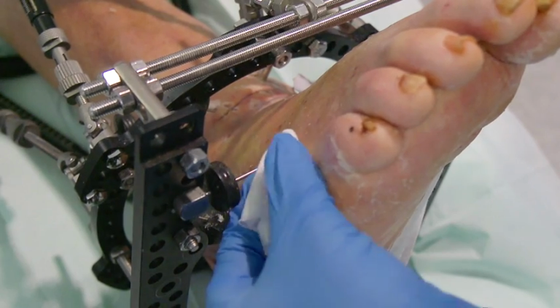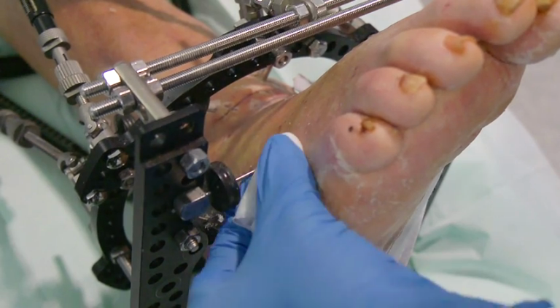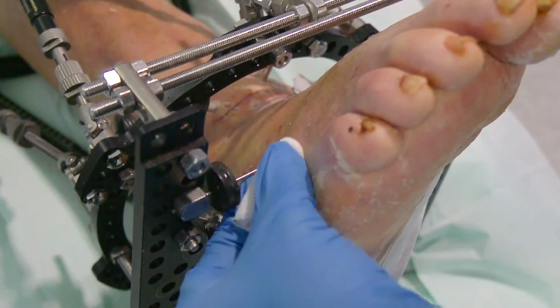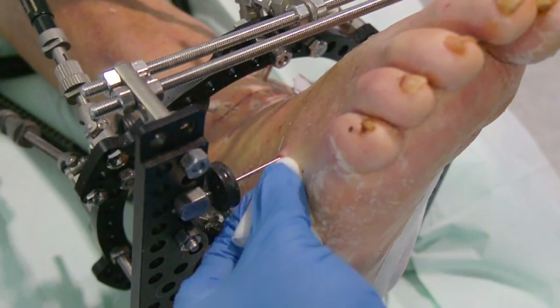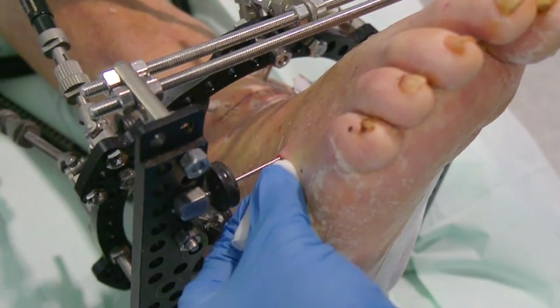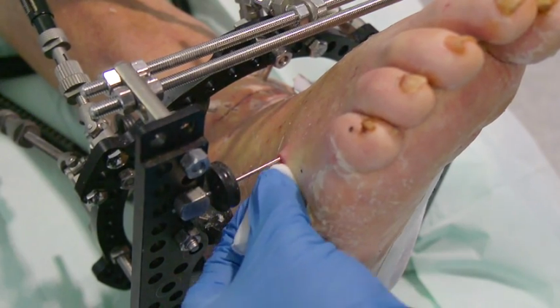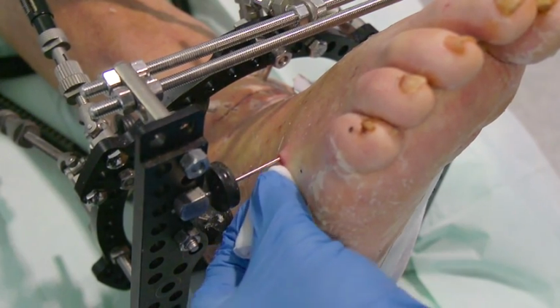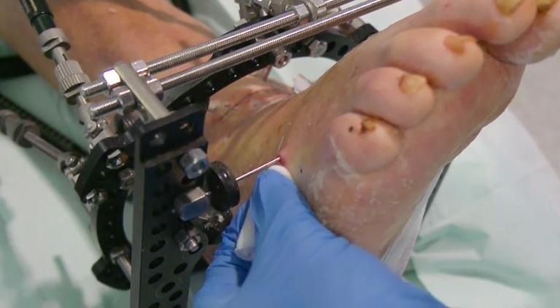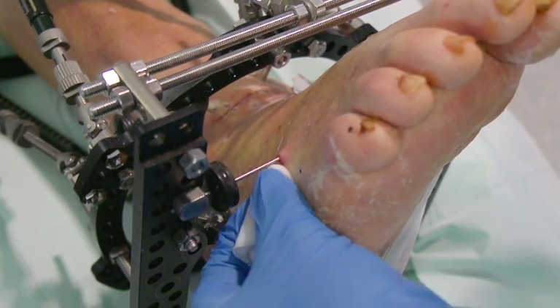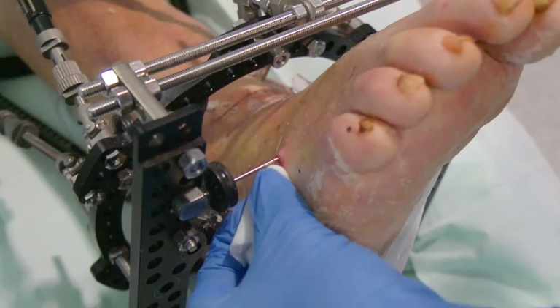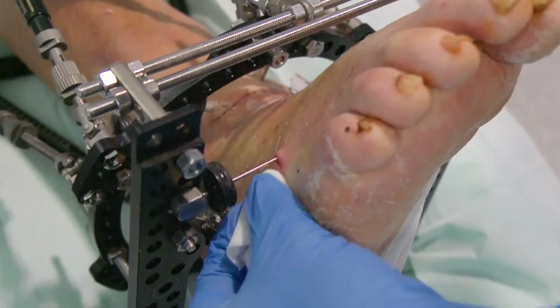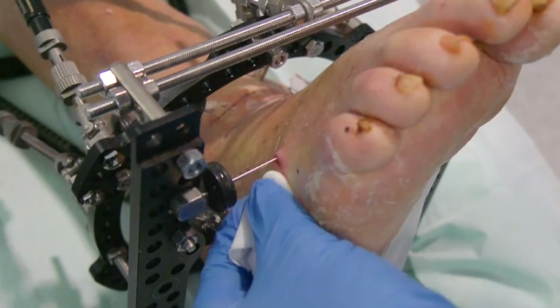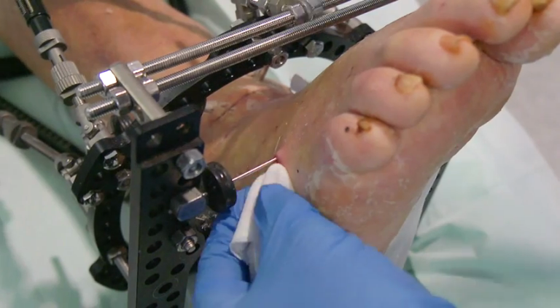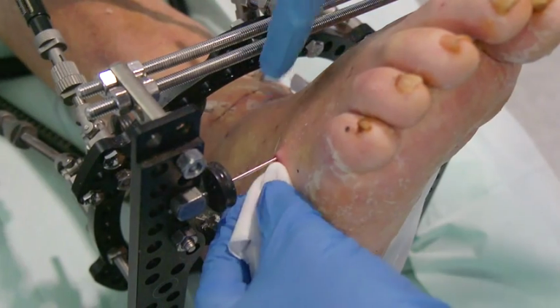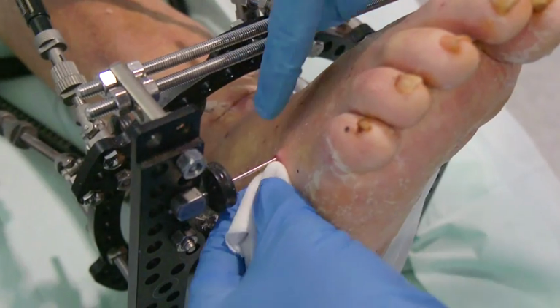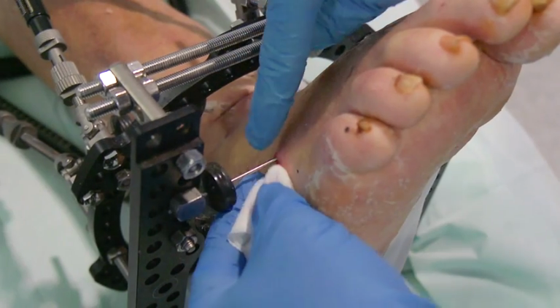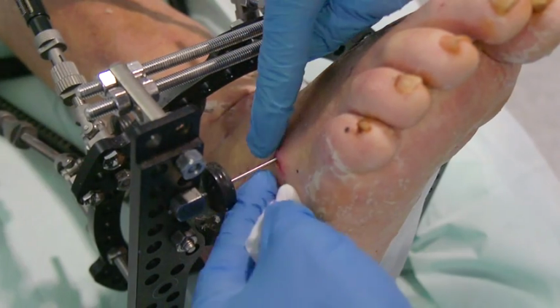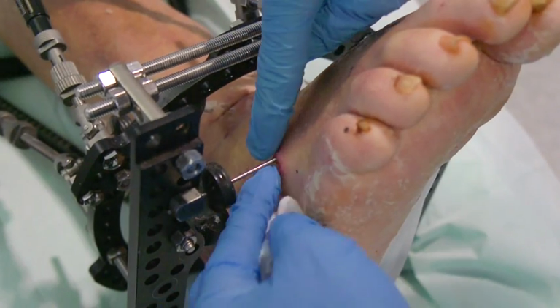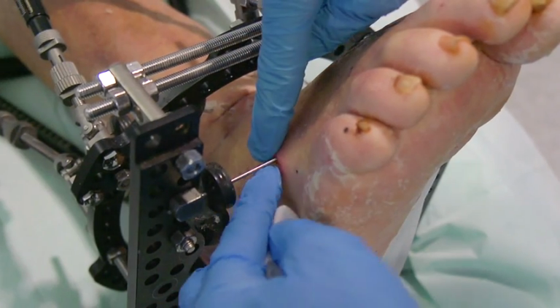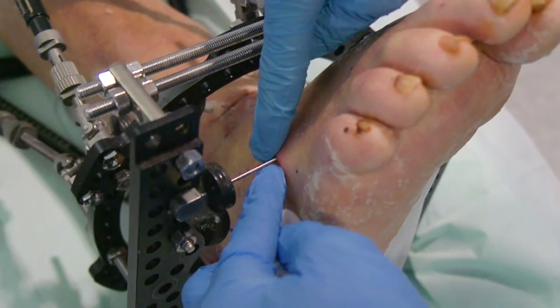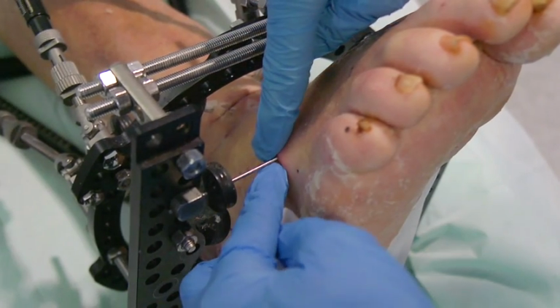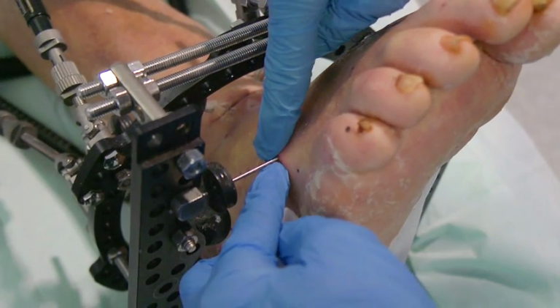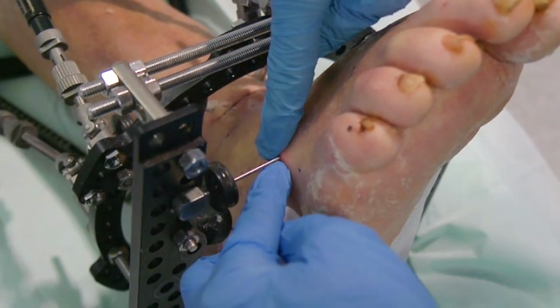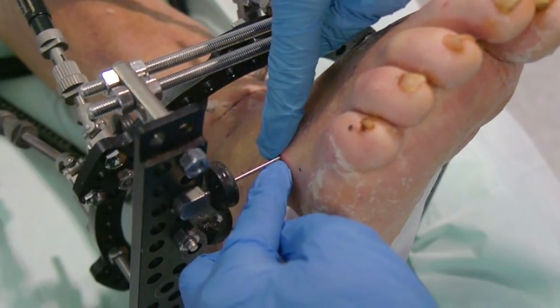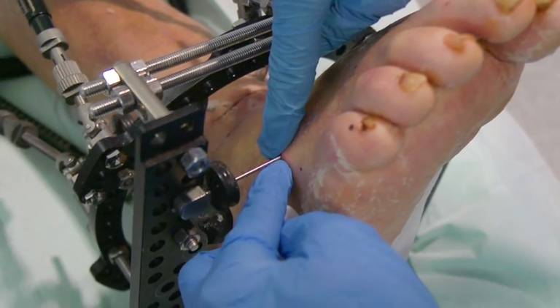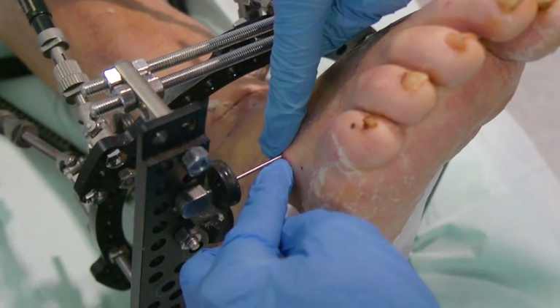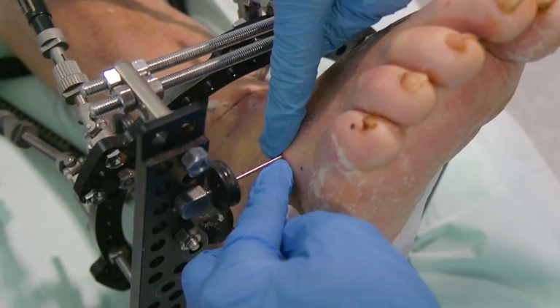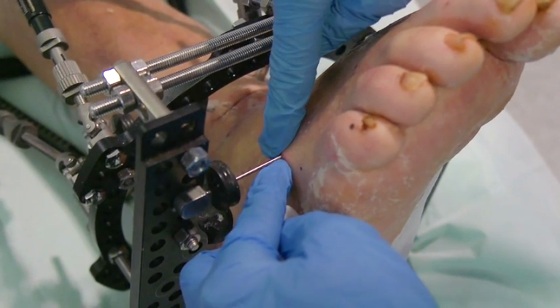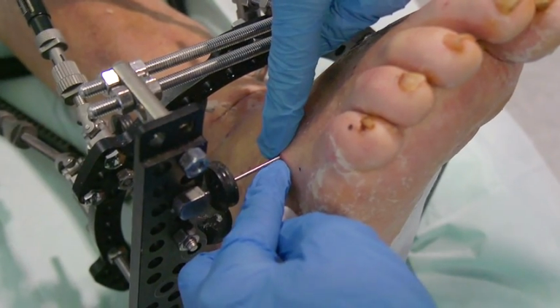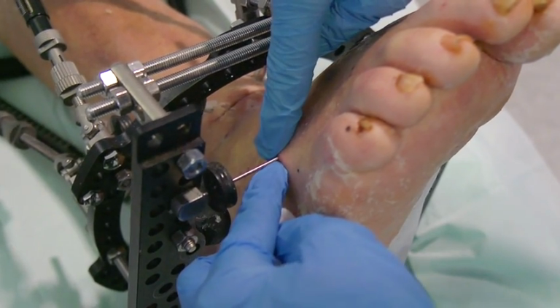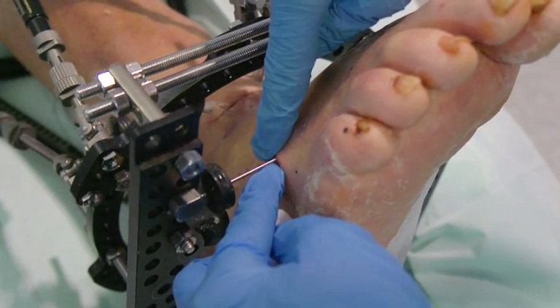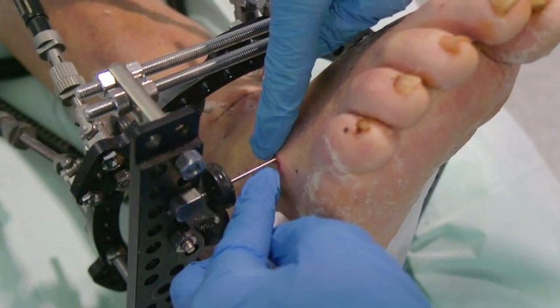It's also a good idea to gently push the skin down towards the limb to make sure it doesn't stick to the wire.